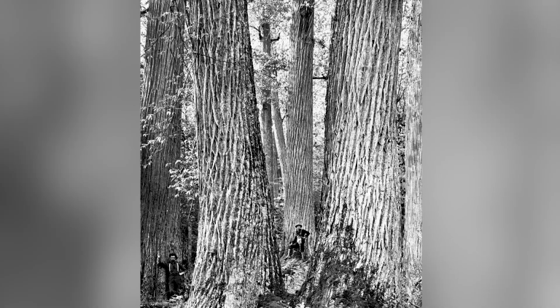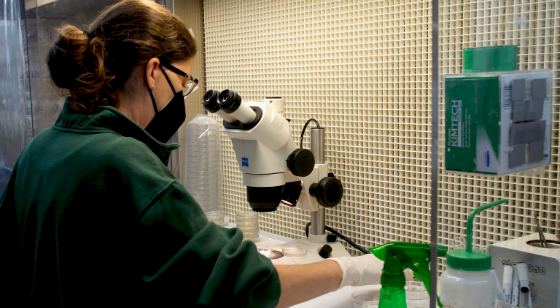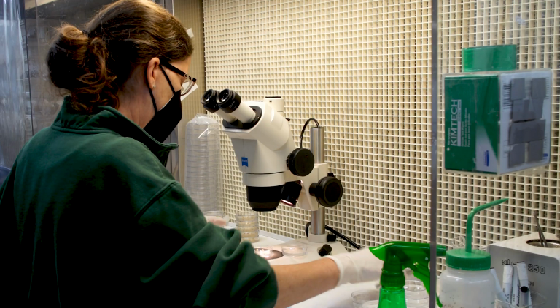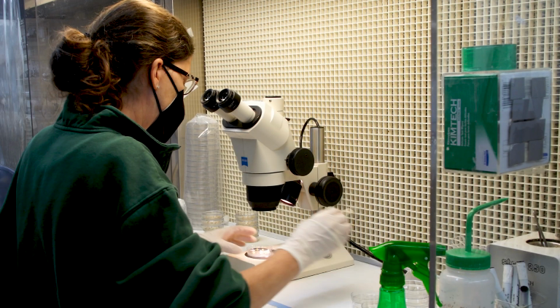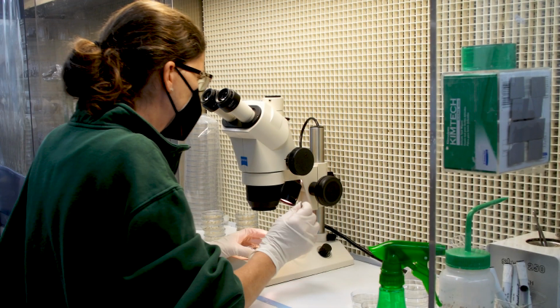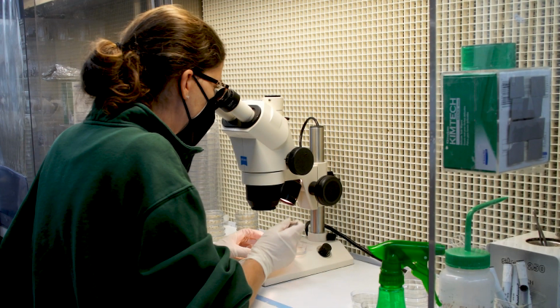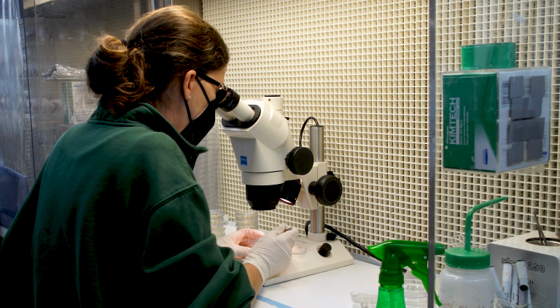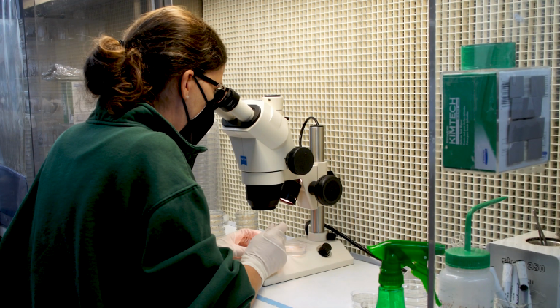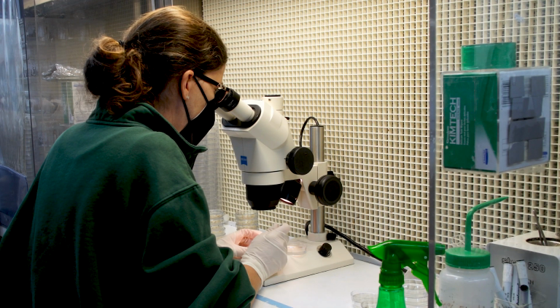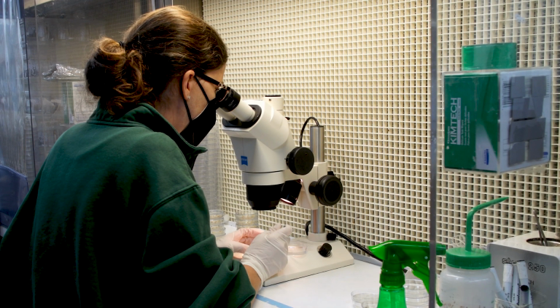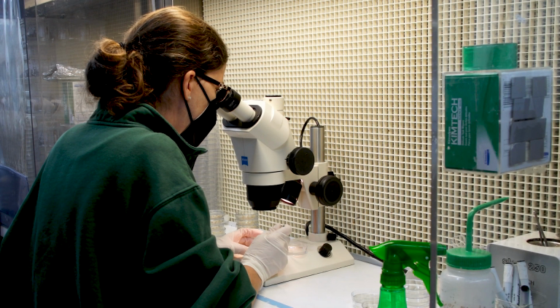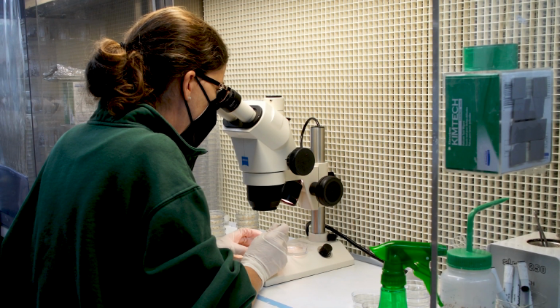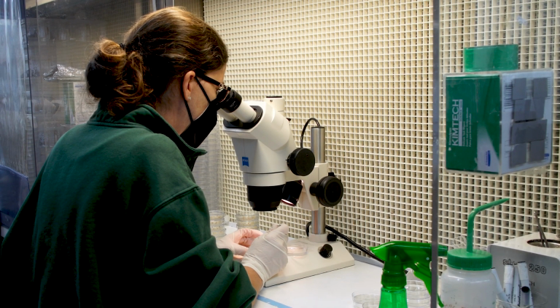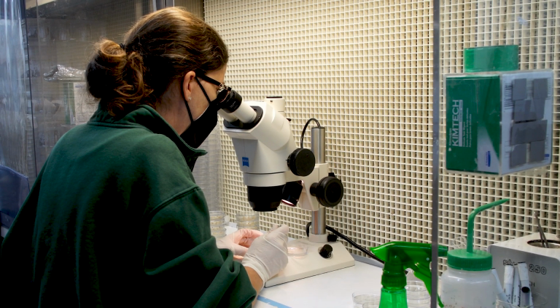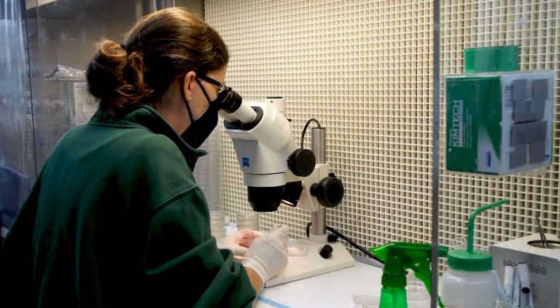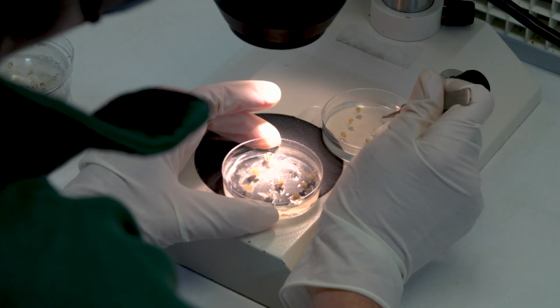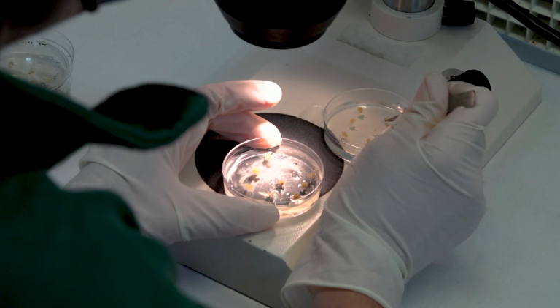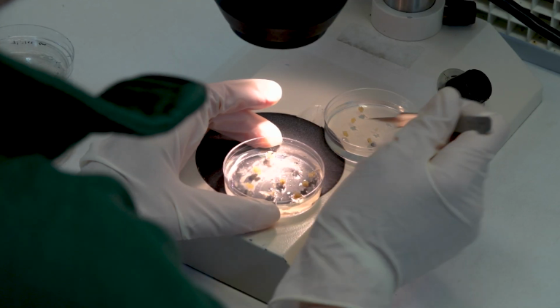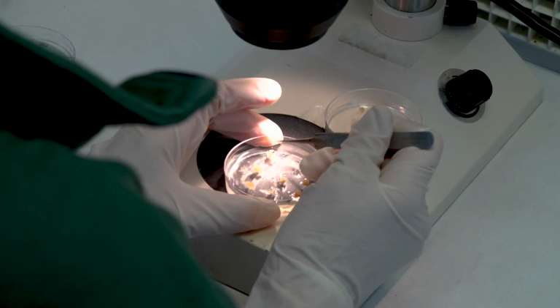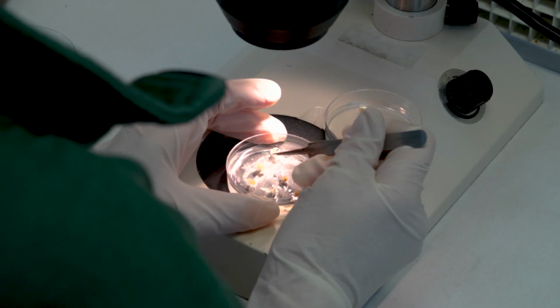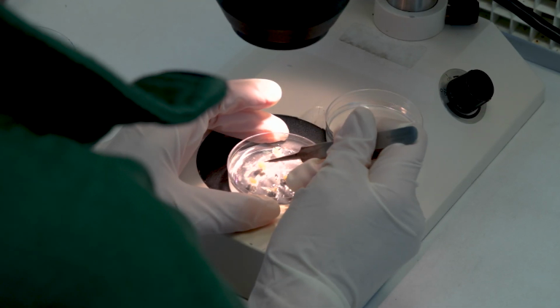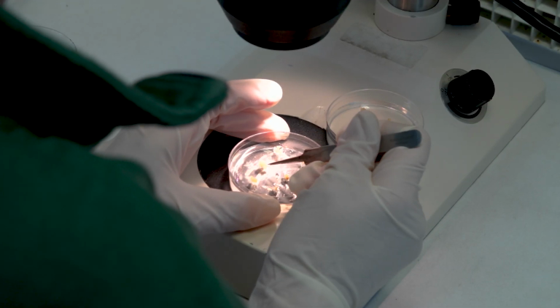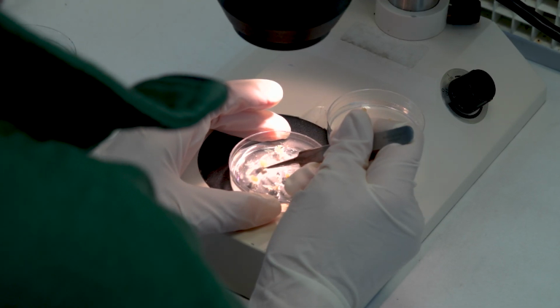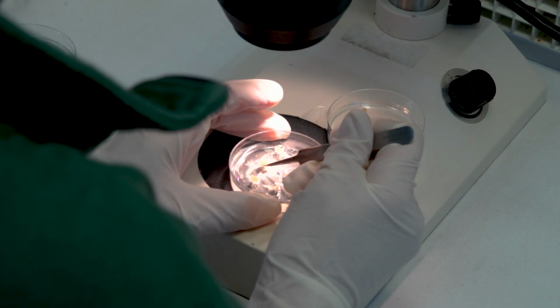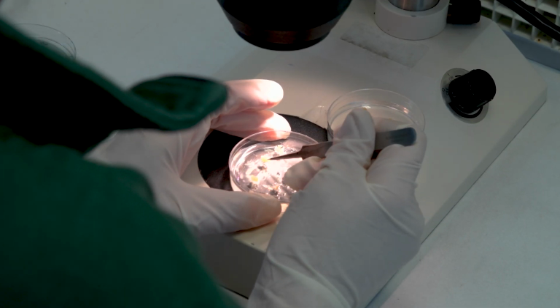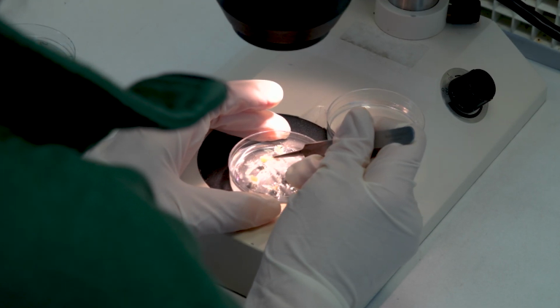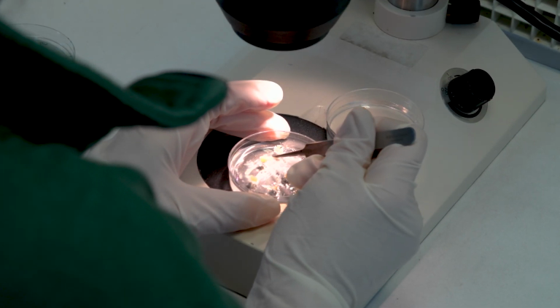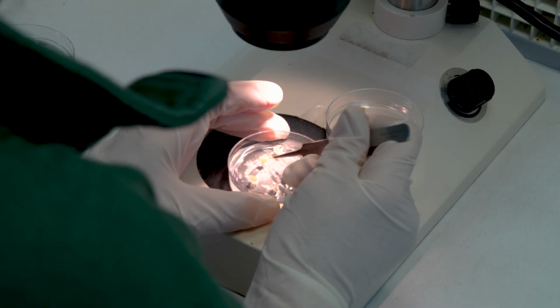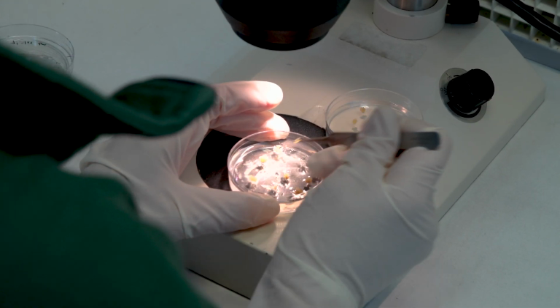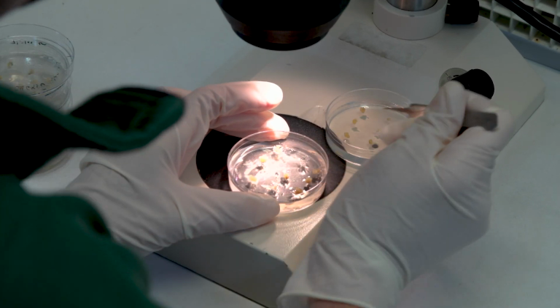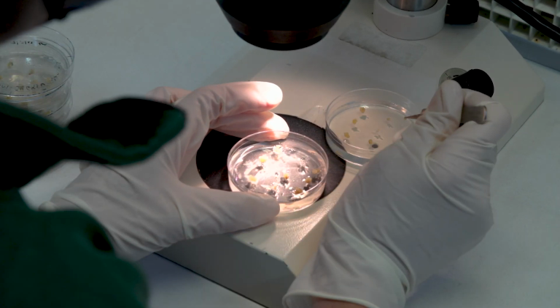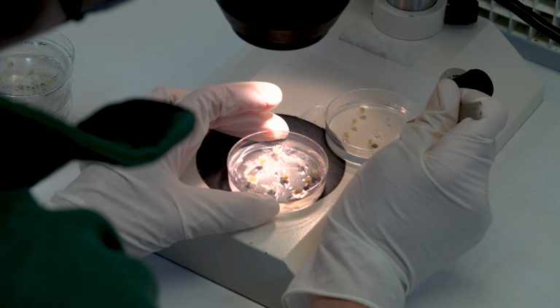What we have done is actually start a program where we engineer a single gene, or maybe just a couple of genes, into chestnut.